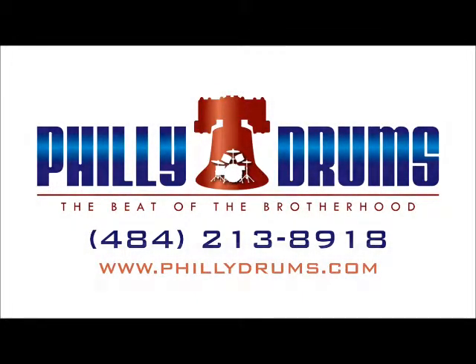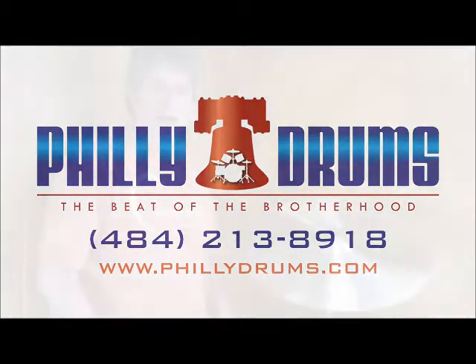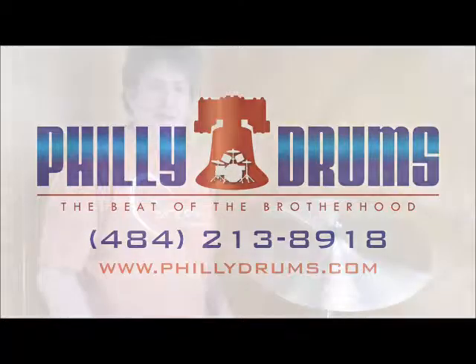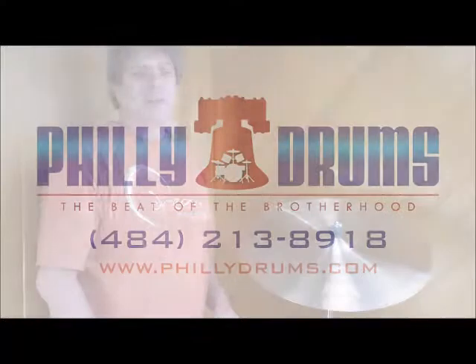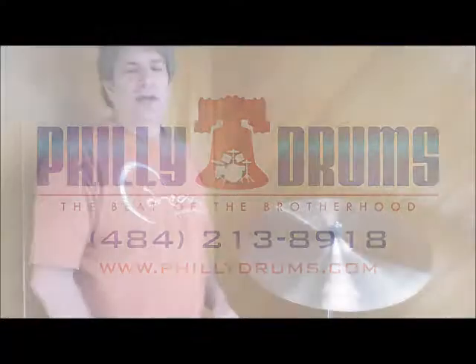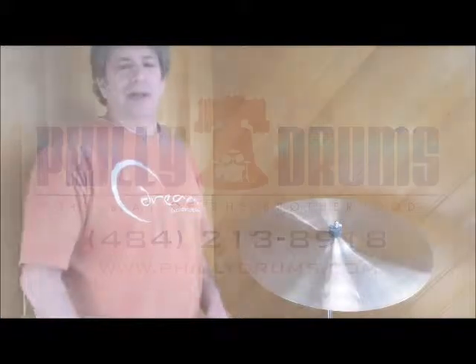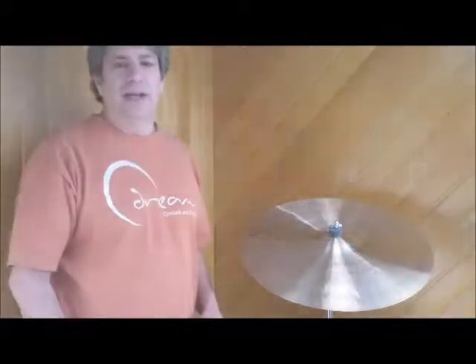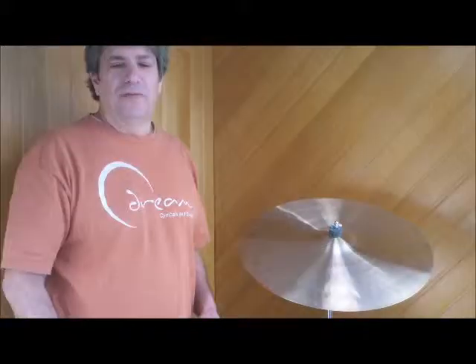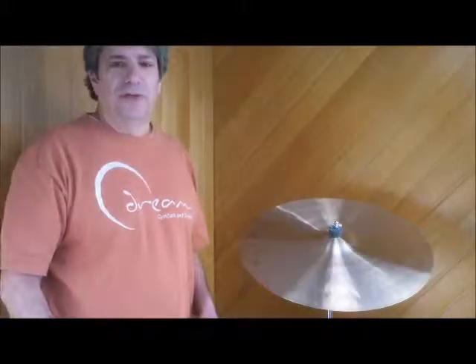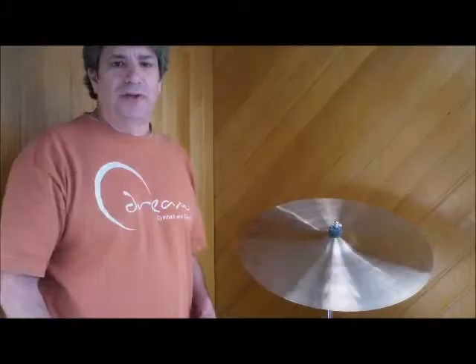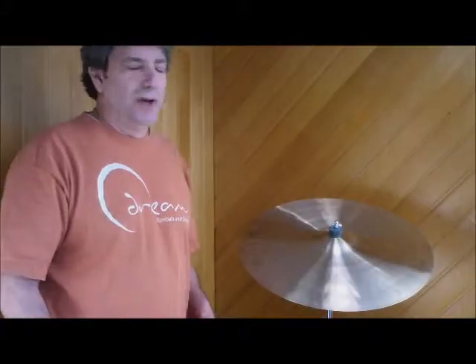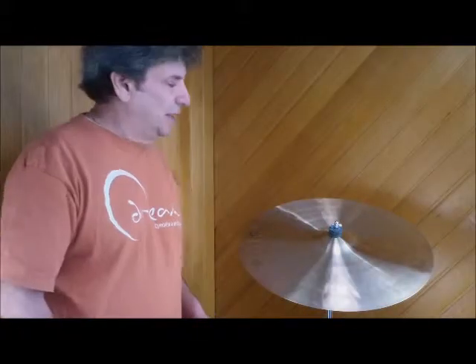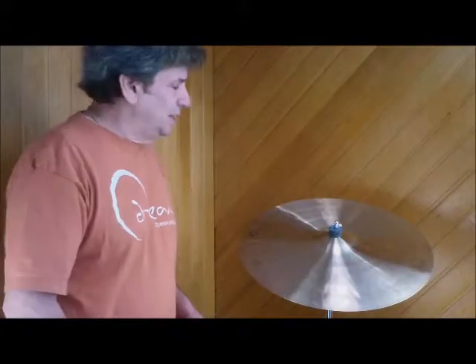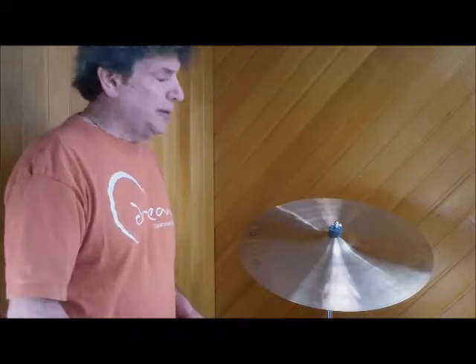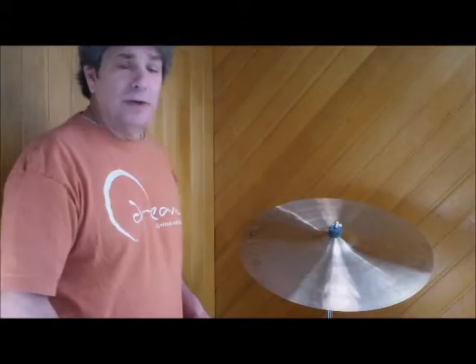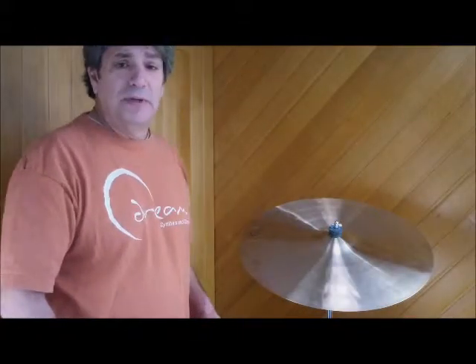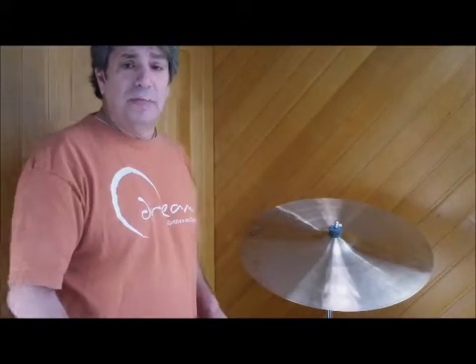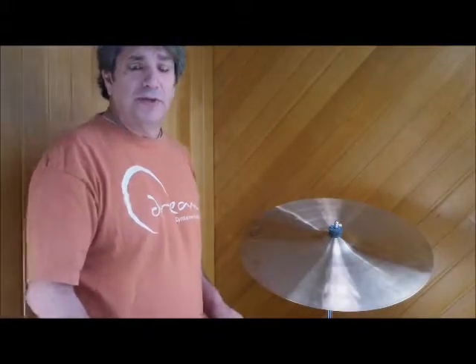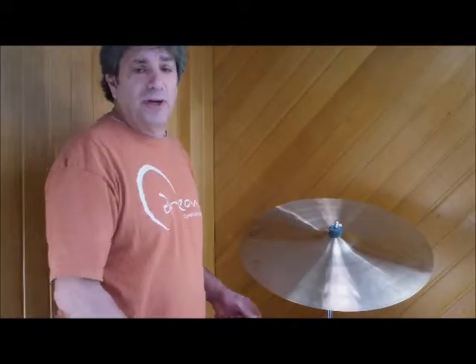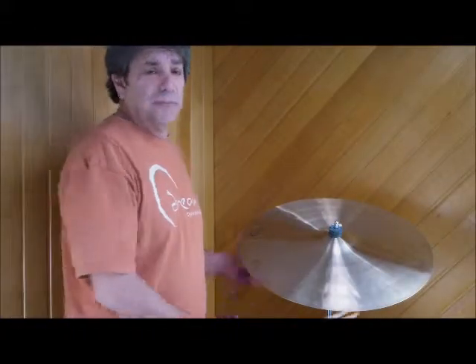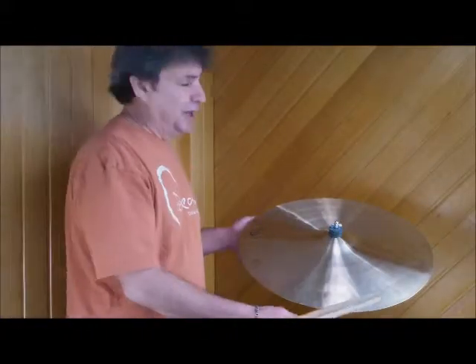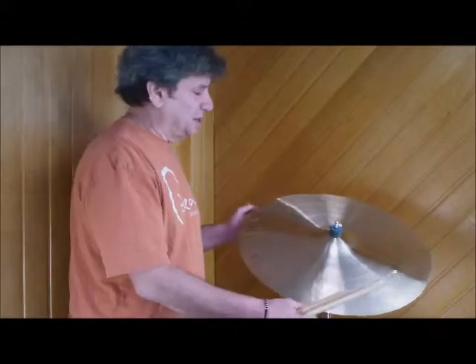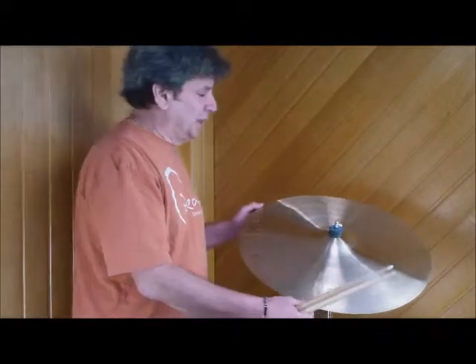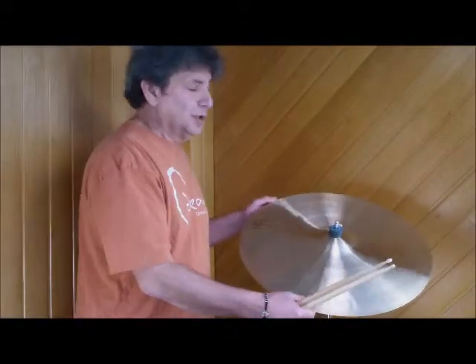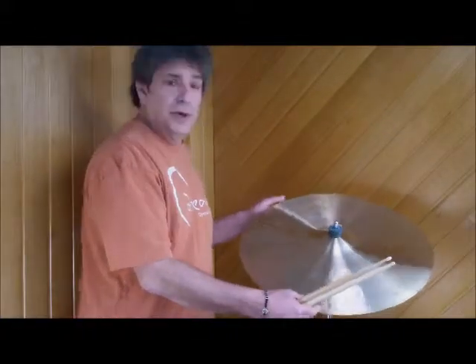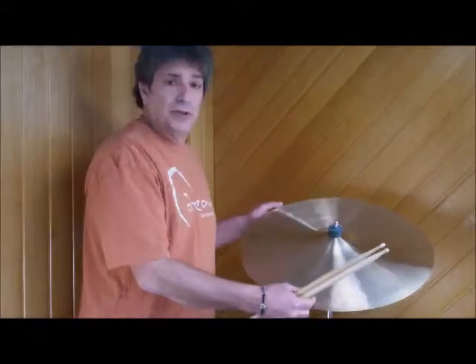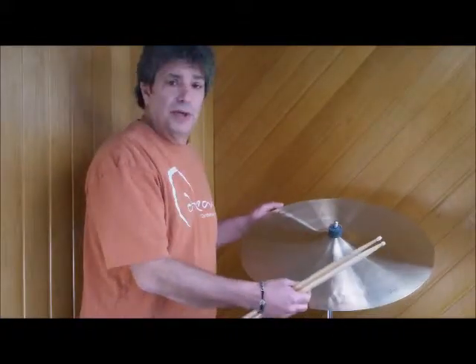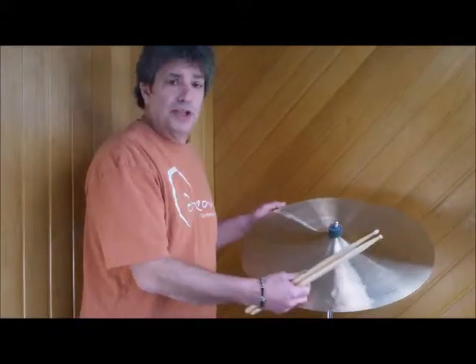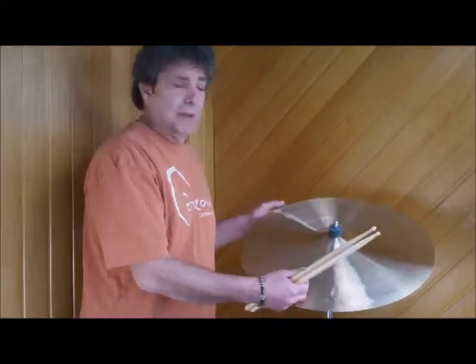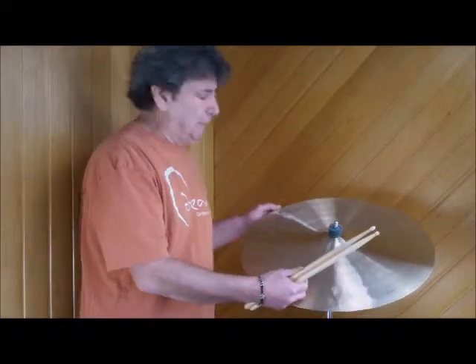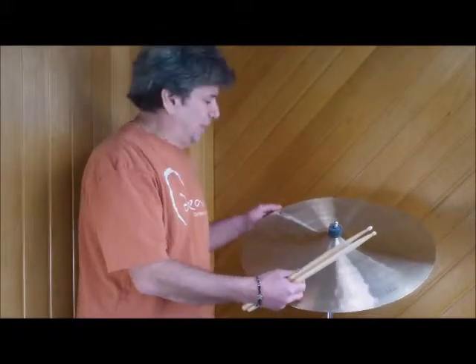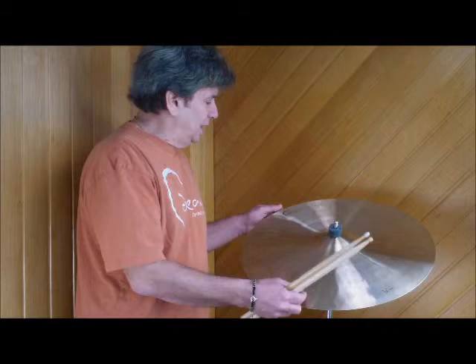Hi, this is Al Leonetti from Philly Drums. Today we're going to be demonstrating a Bliss 22 inch paper-thin.